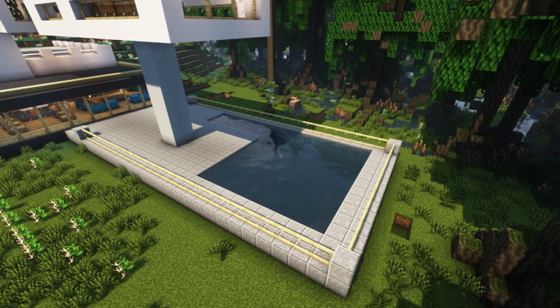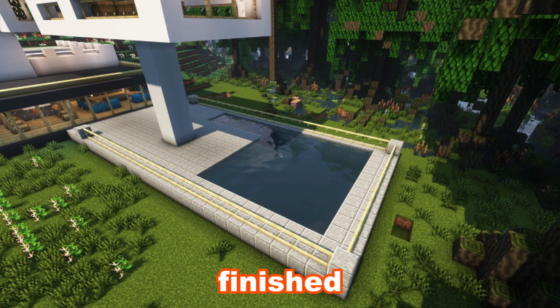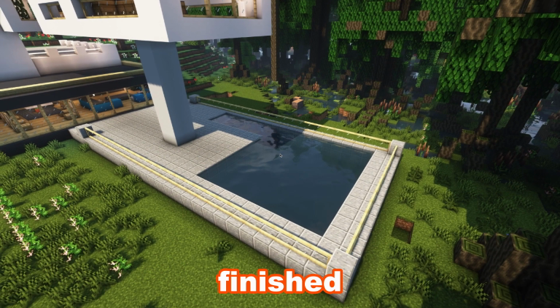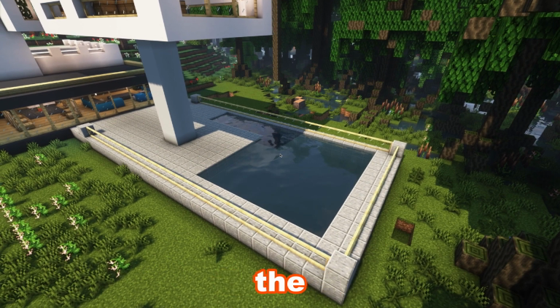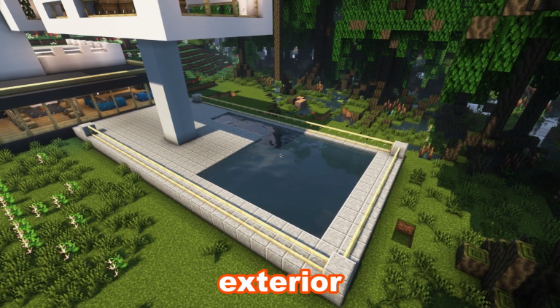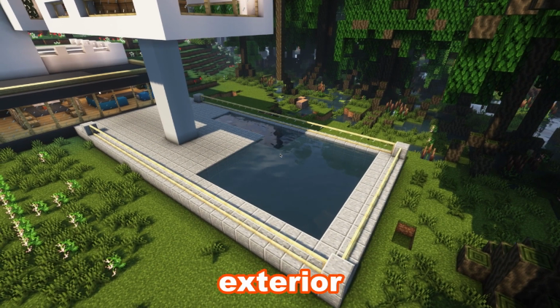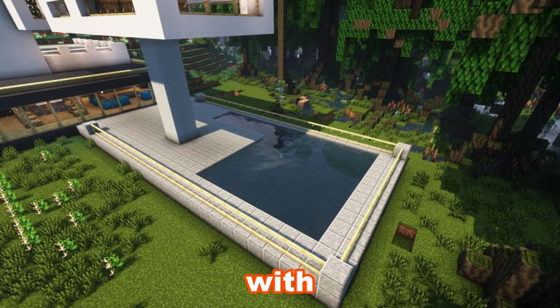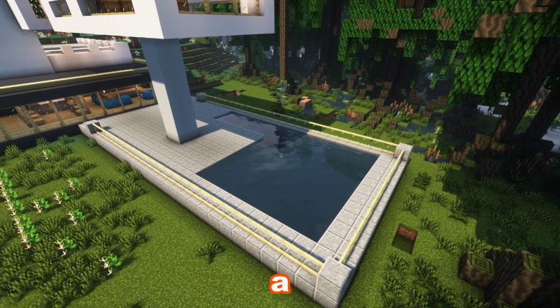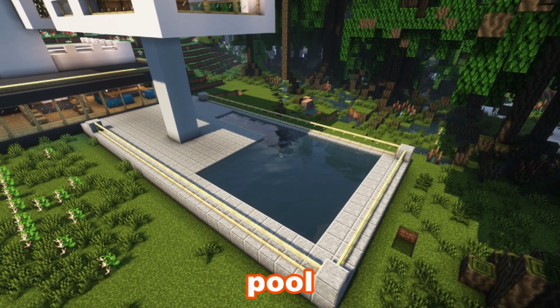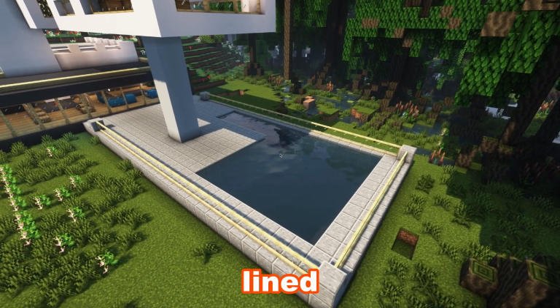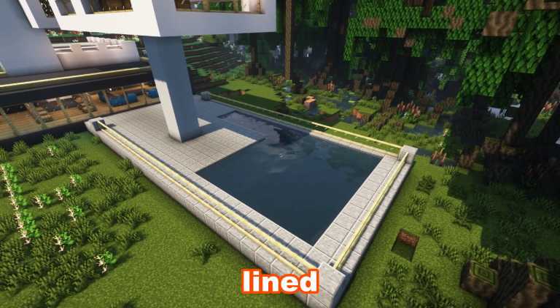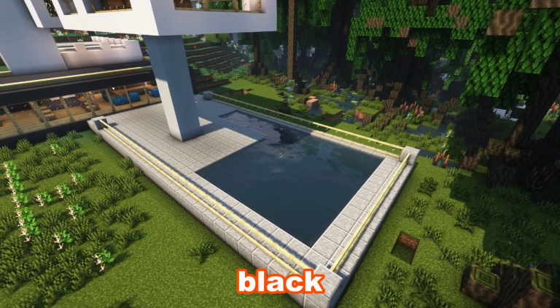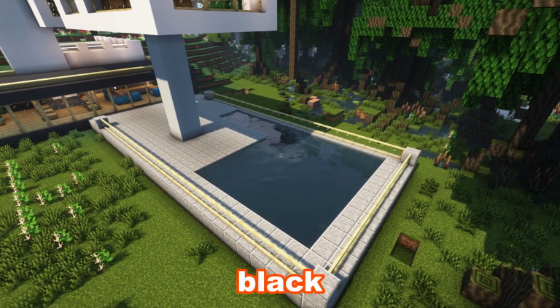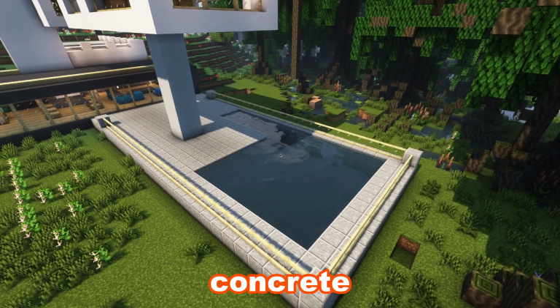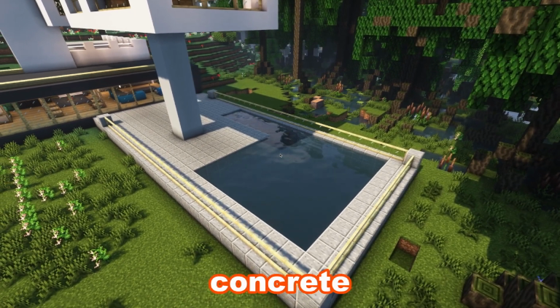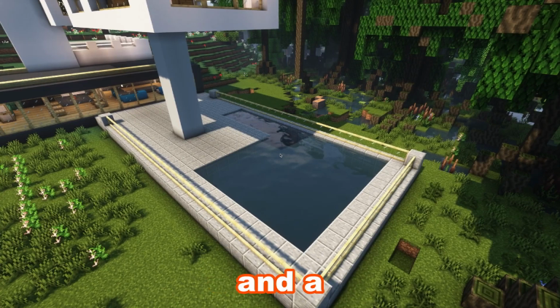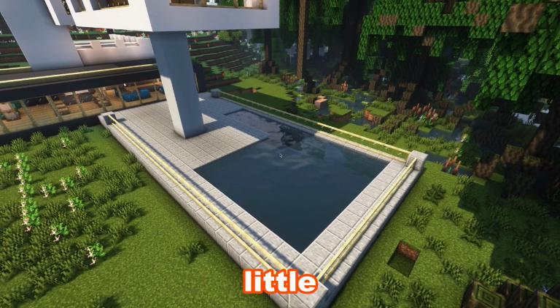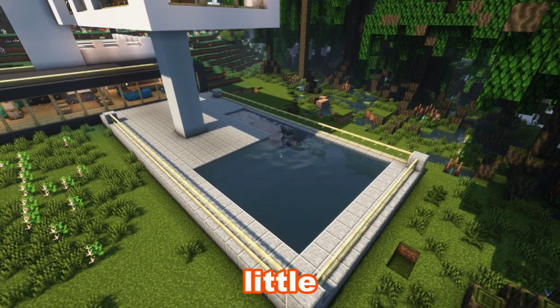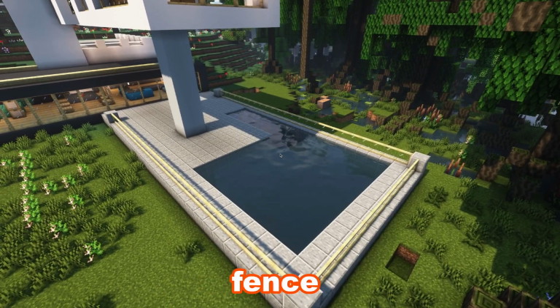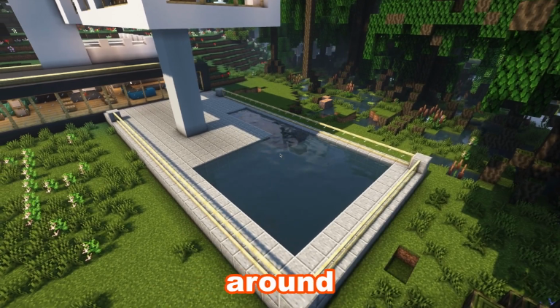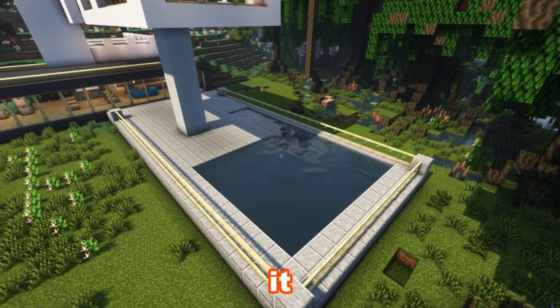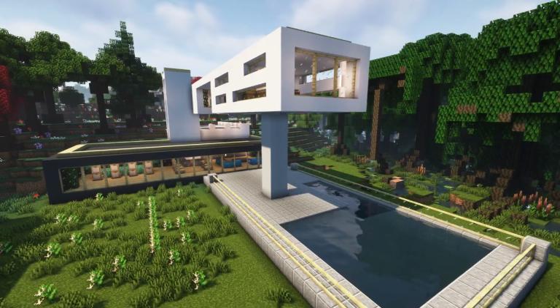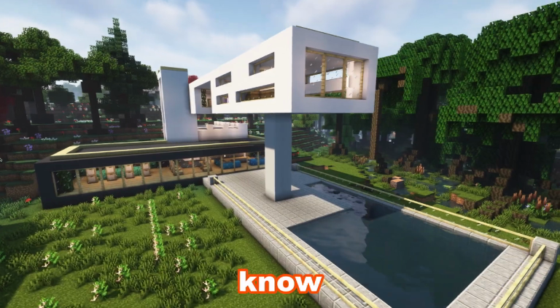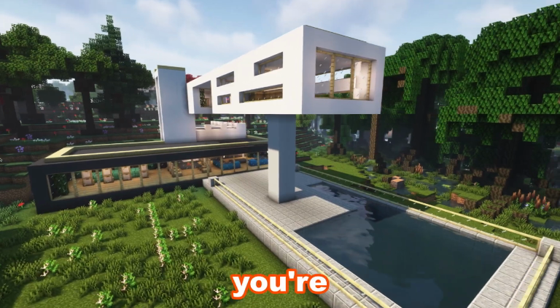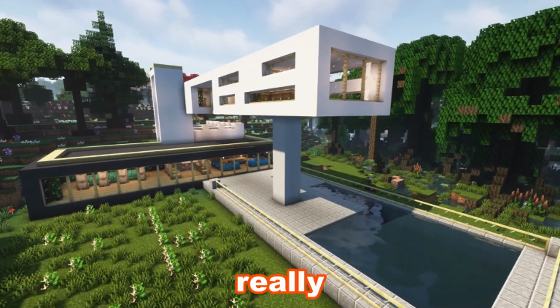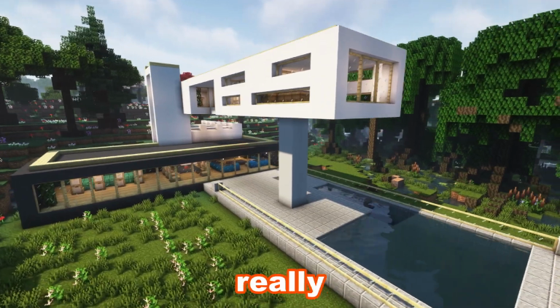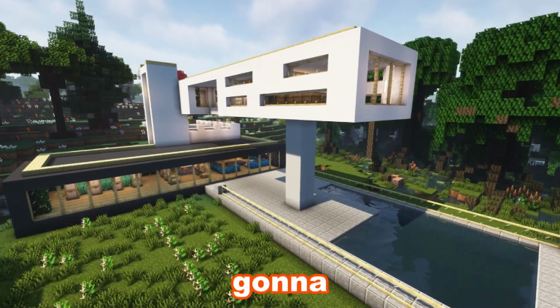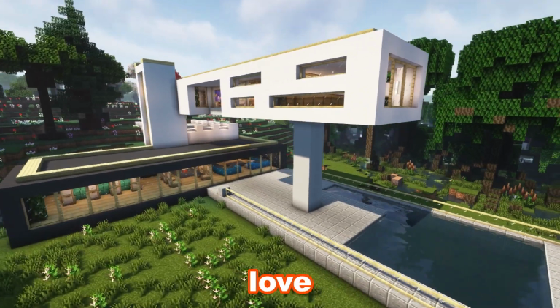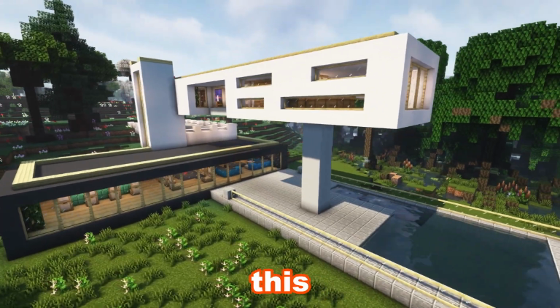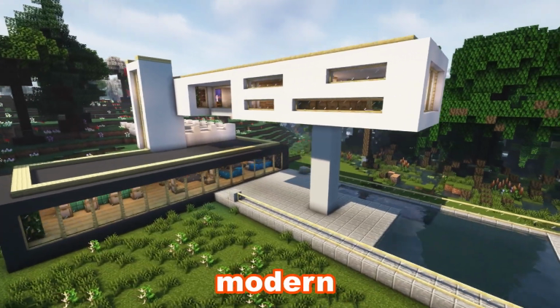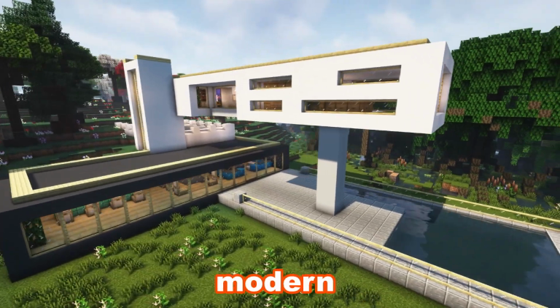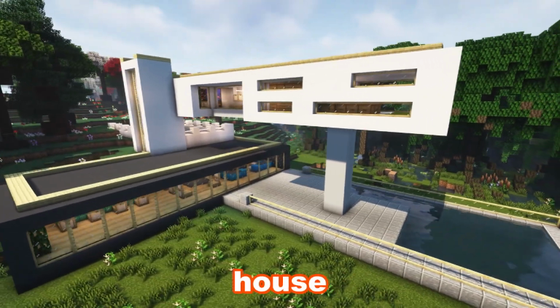I finished the exterior with a pool lined with black concrete and a little fence around it. I know you're really going to love this modern house.